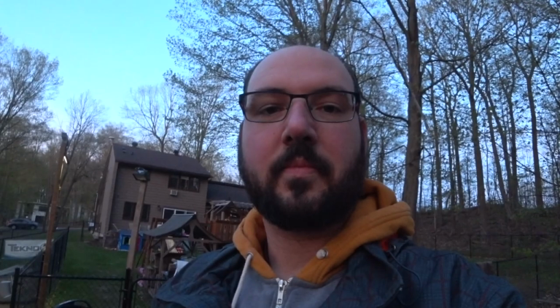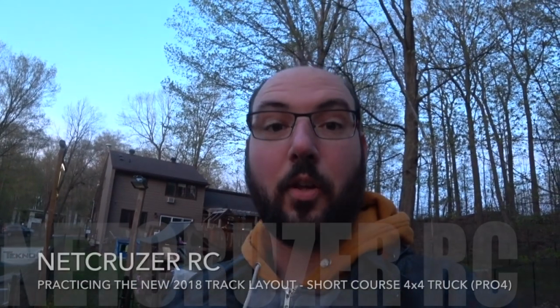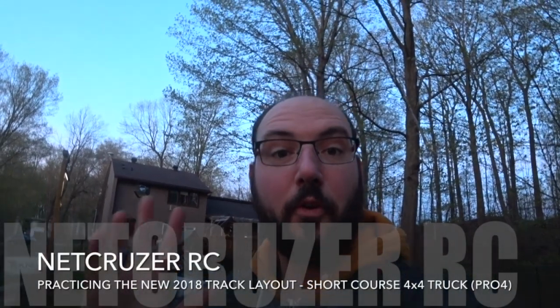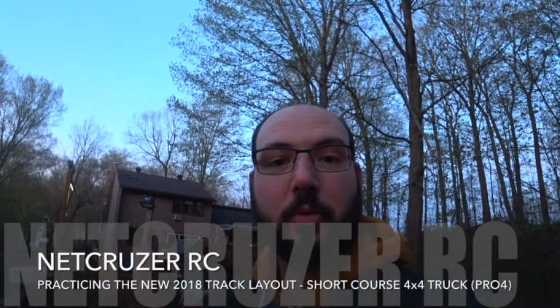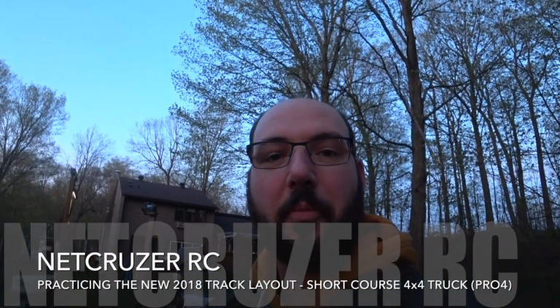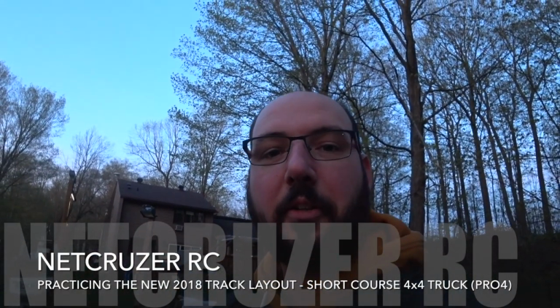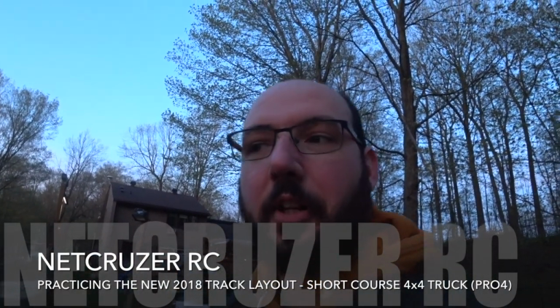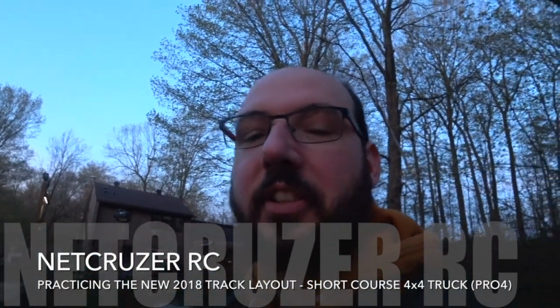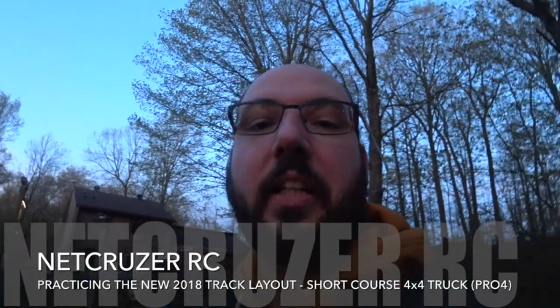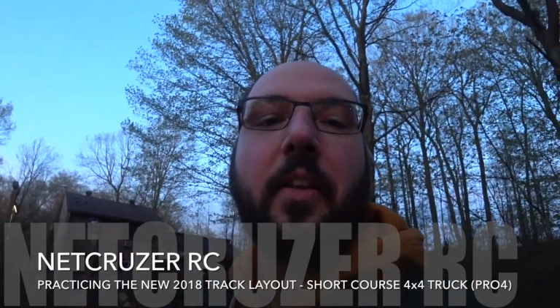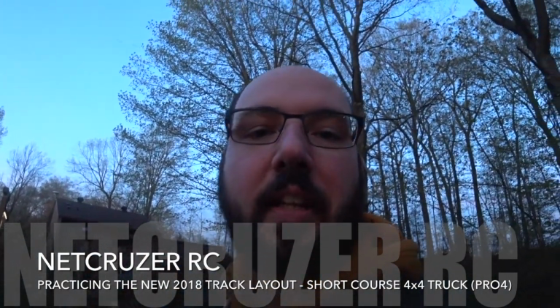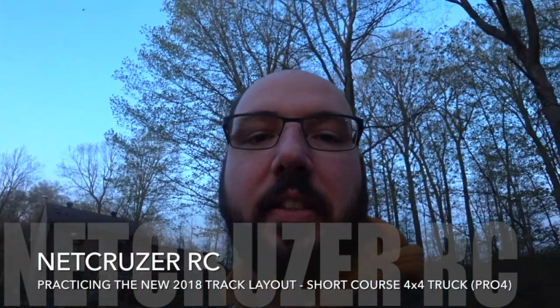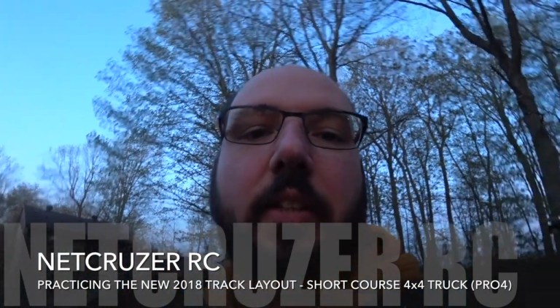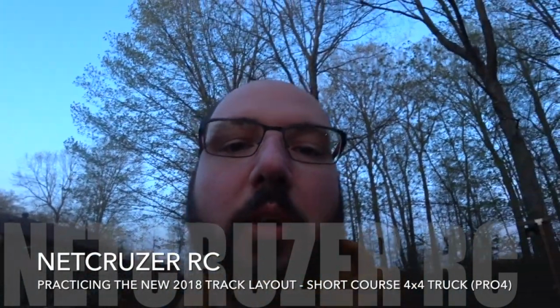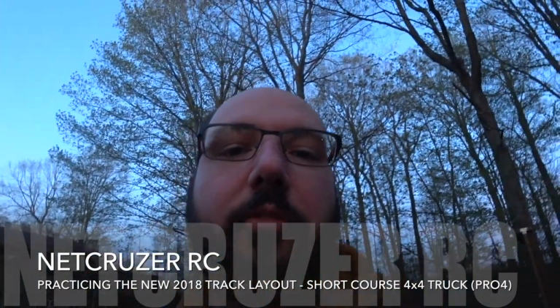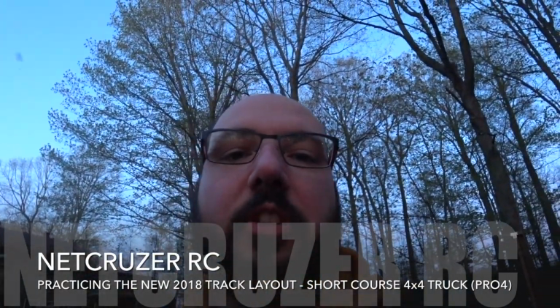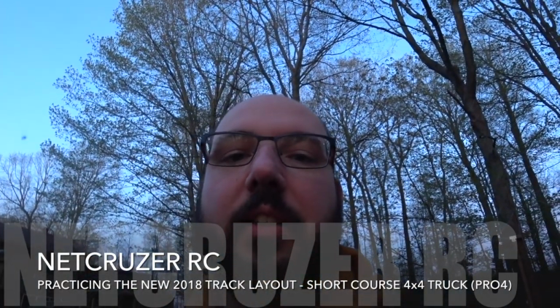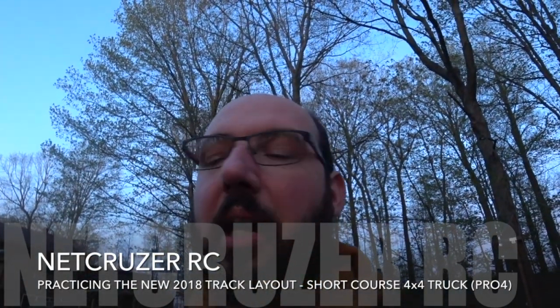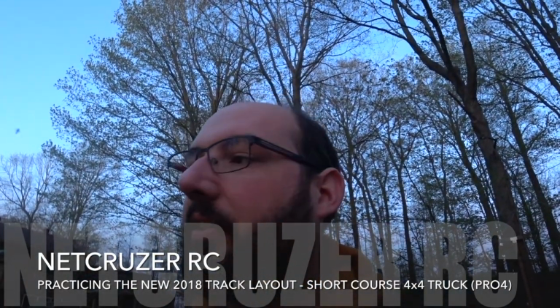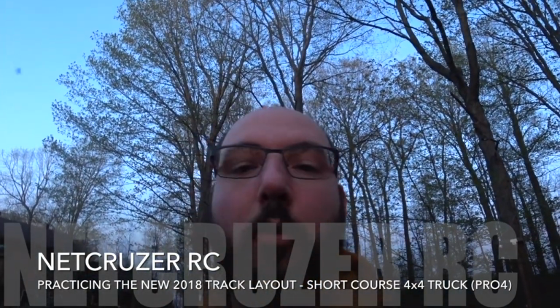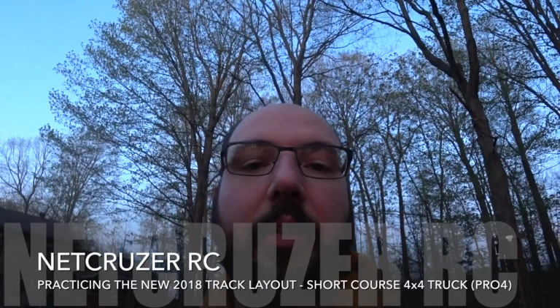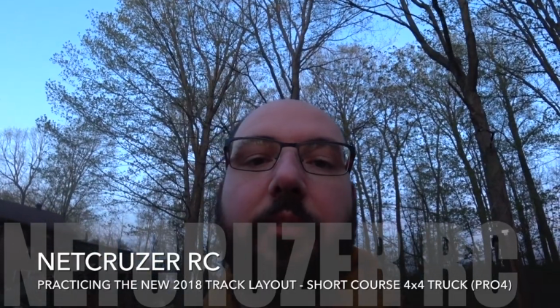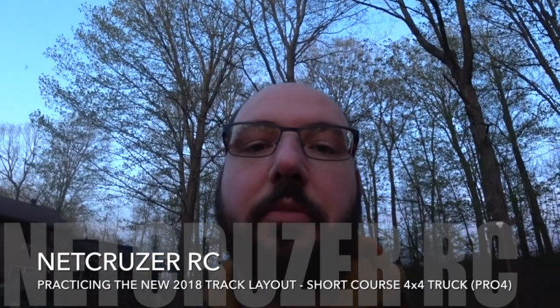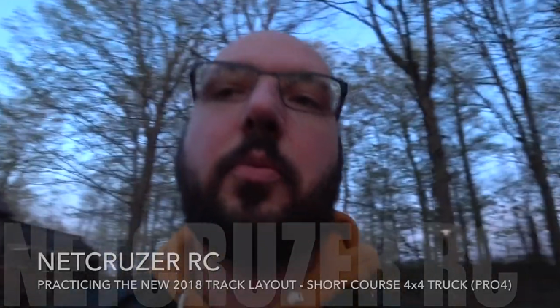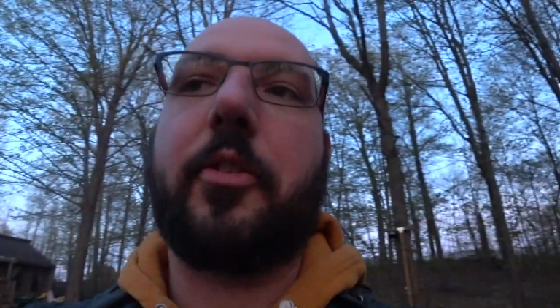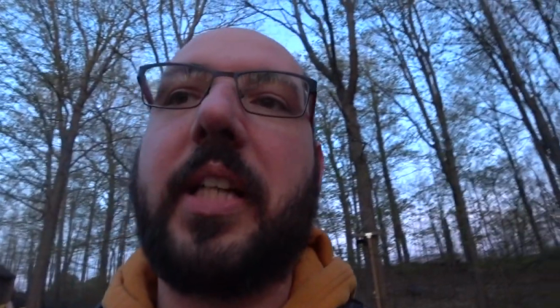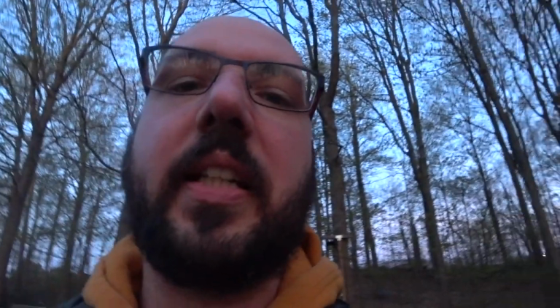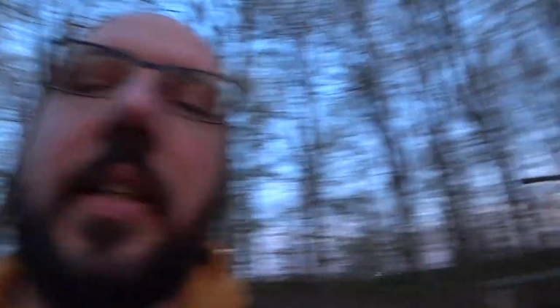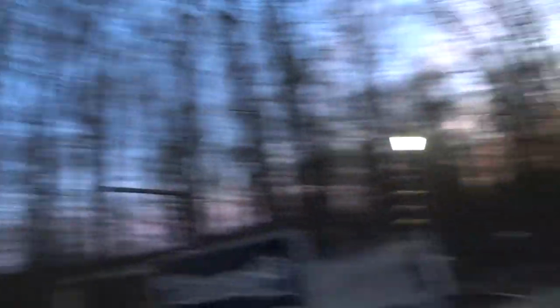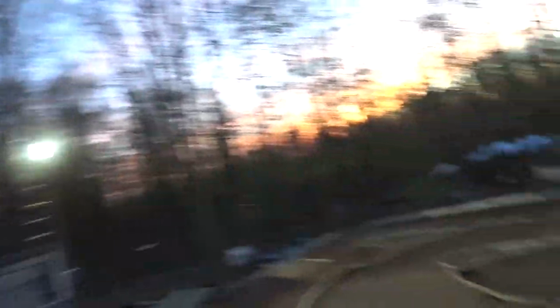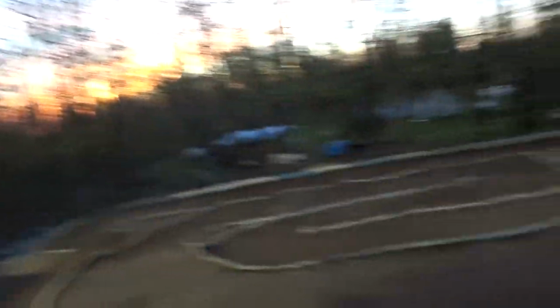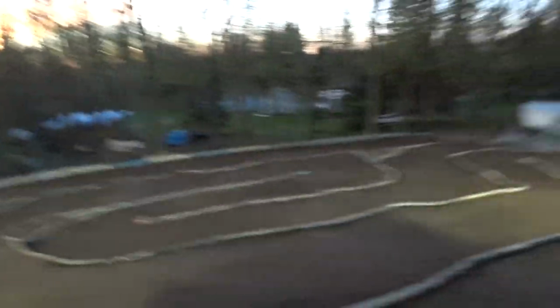Hello folks and welcome to Netcruiser RC. This is one of the first nights that practice is open at GFX Raceway for 2018, and this is the new layout.